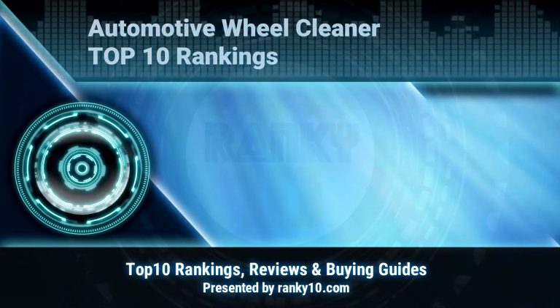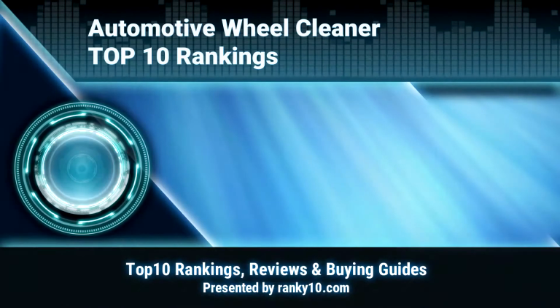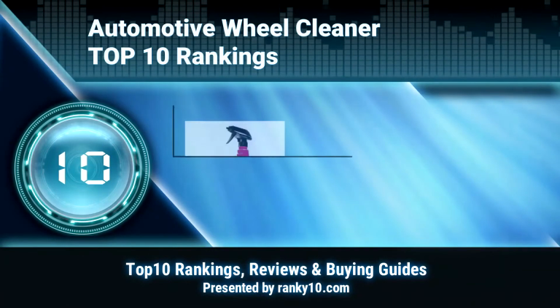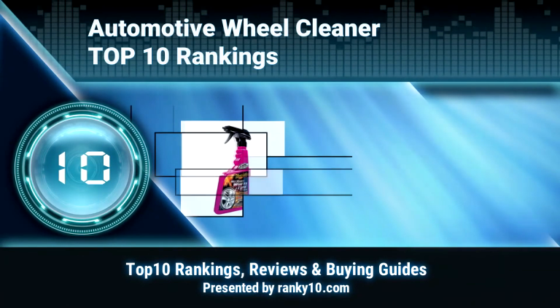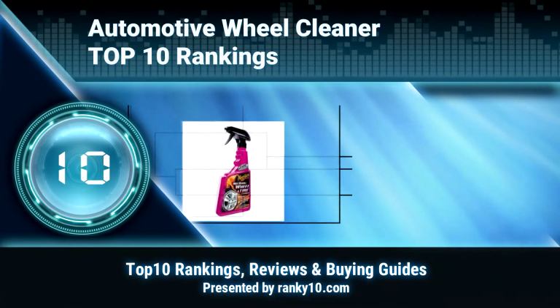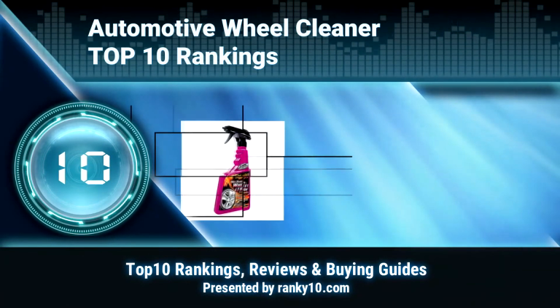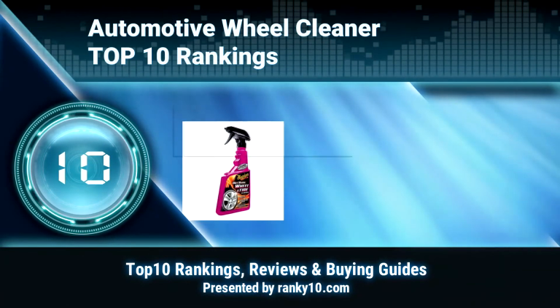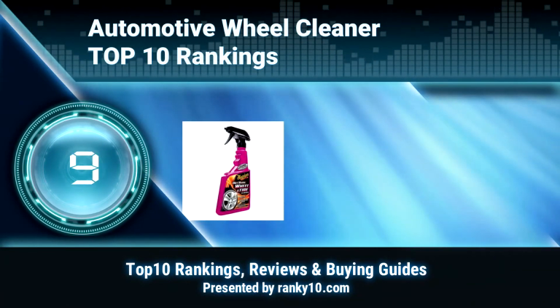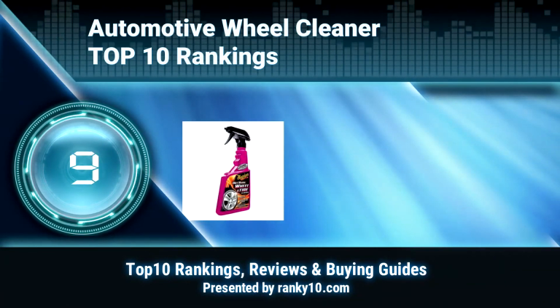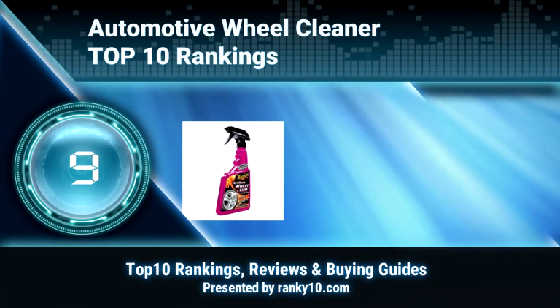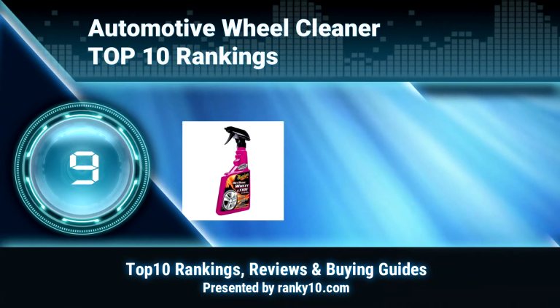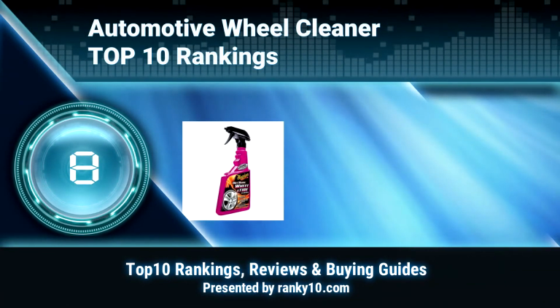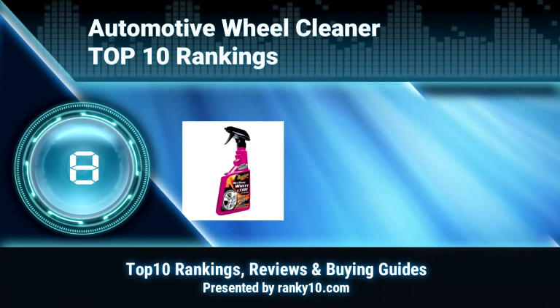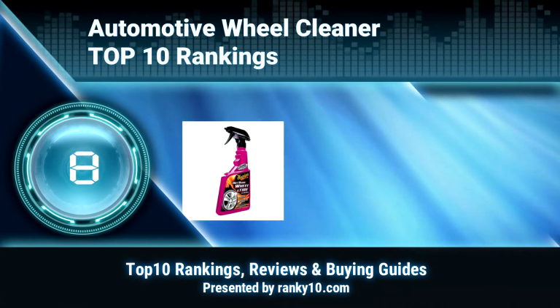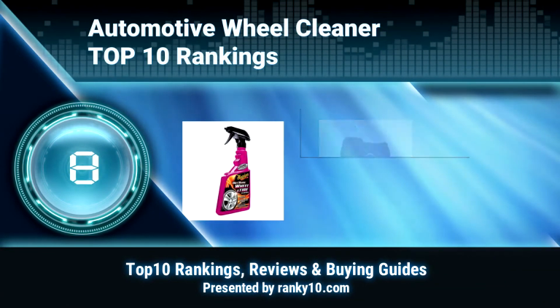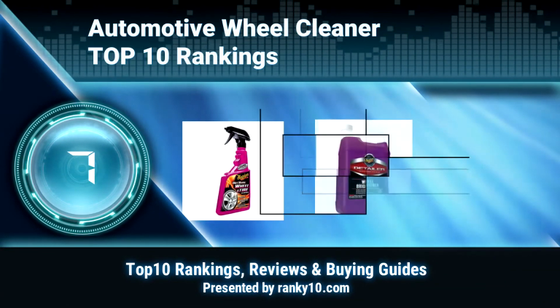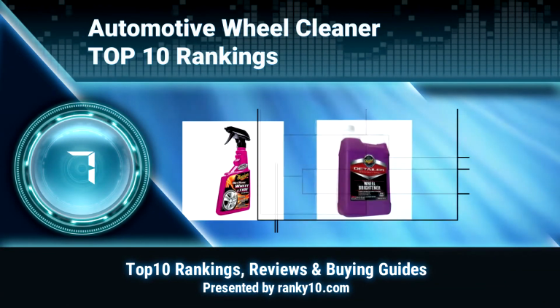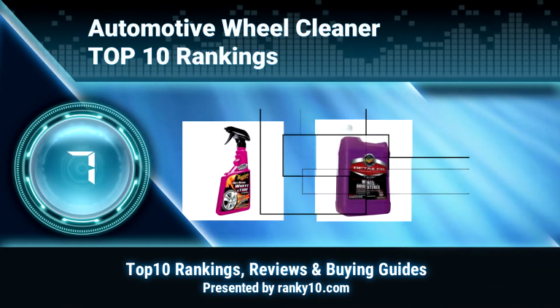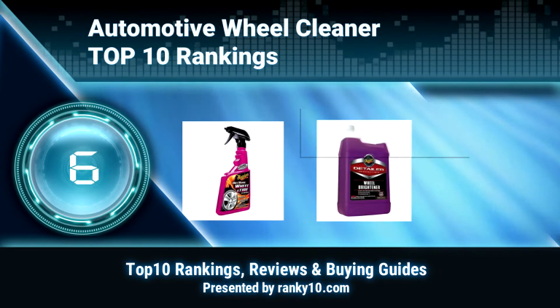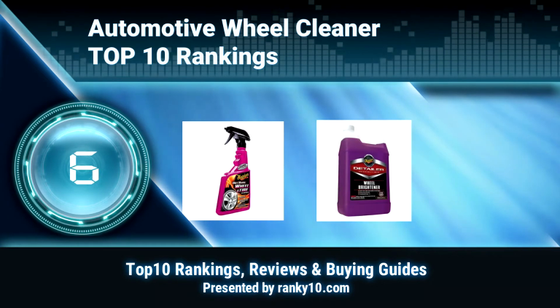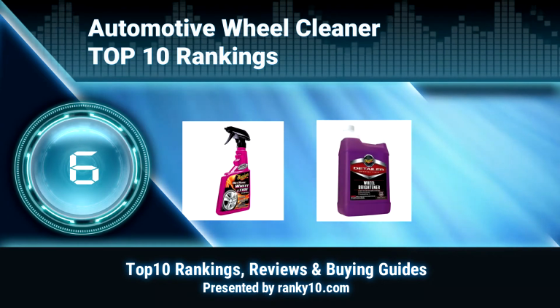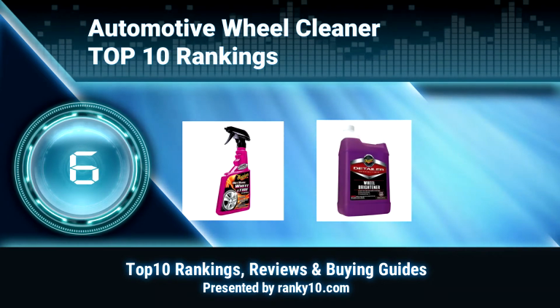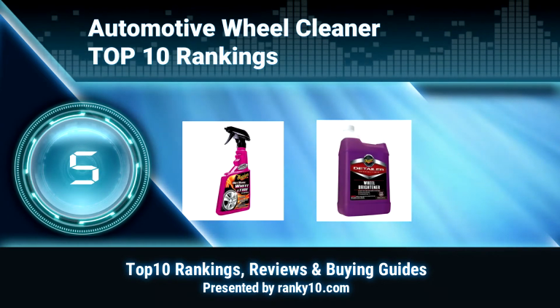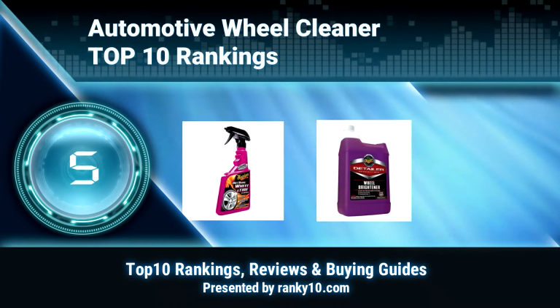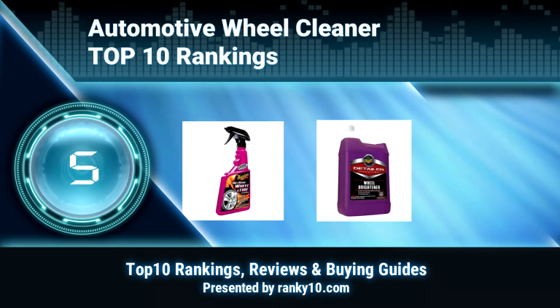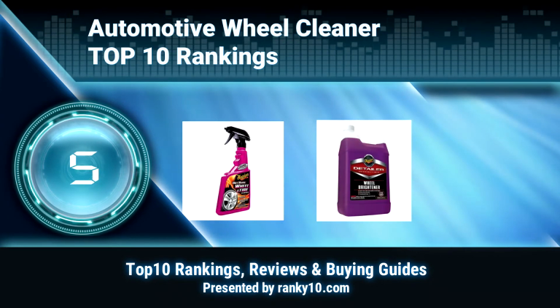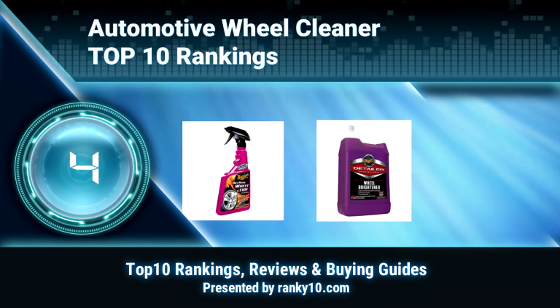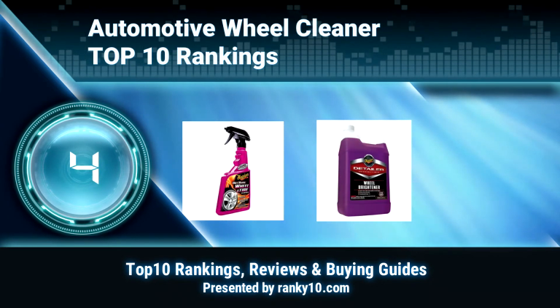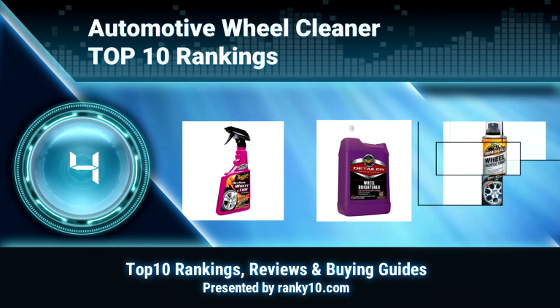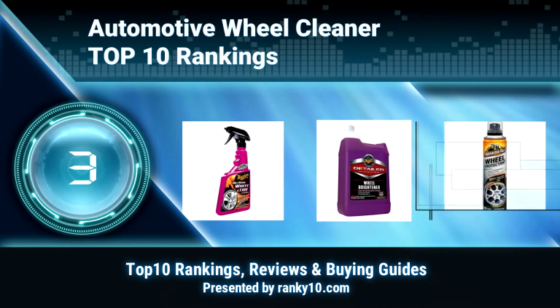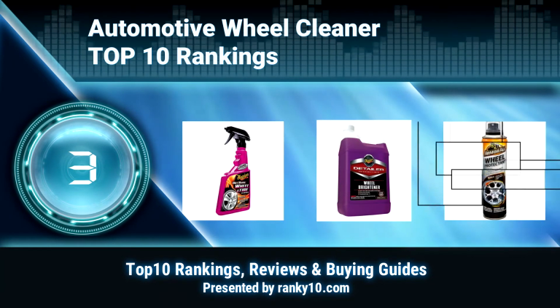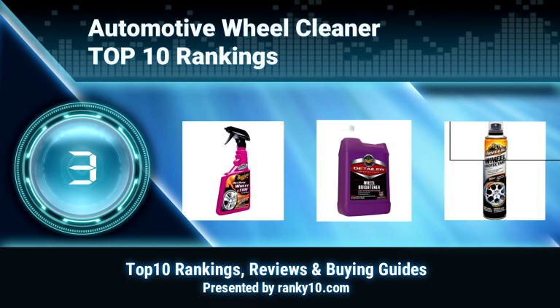Welcome to Ranky 10 Video Rankings. We announce the Top 10 Rankings of Automotive Wheel Cleaner. Let's get started.